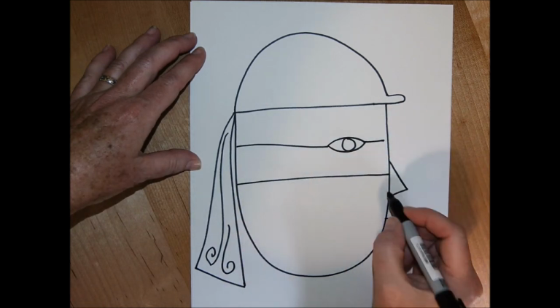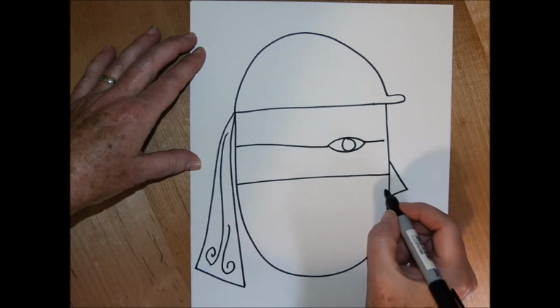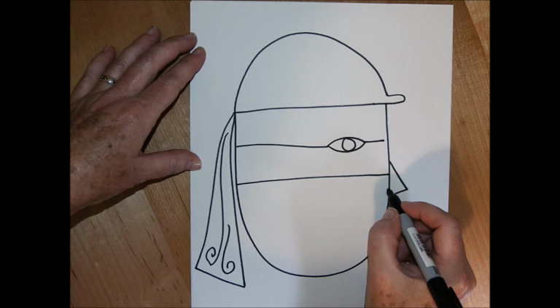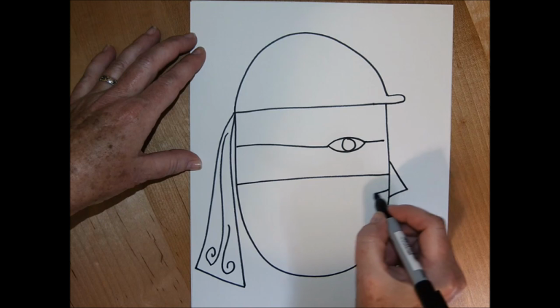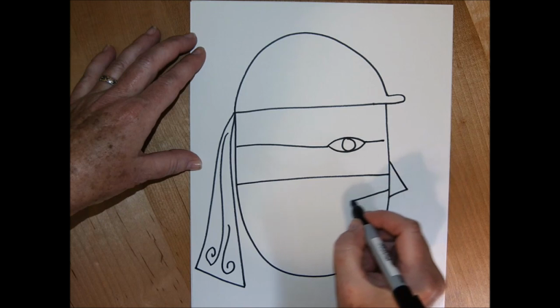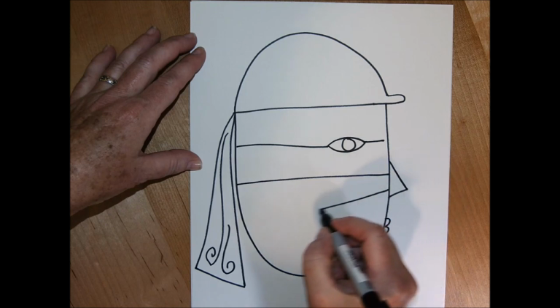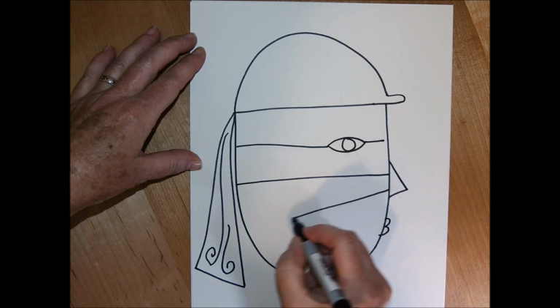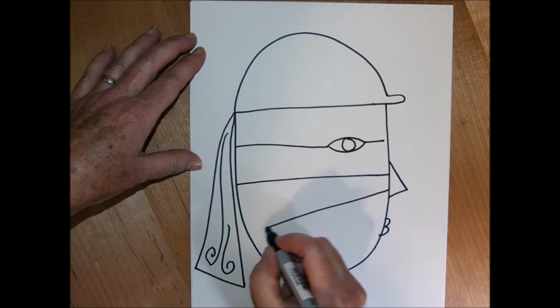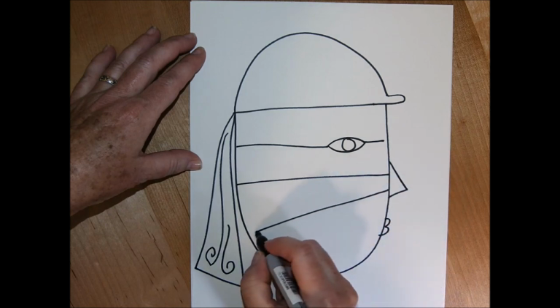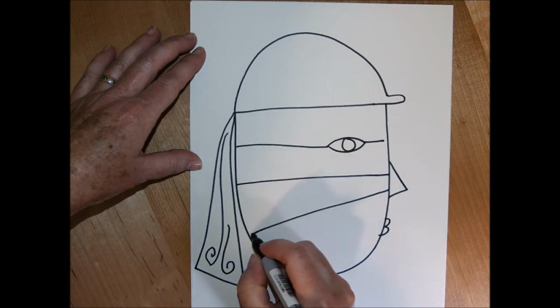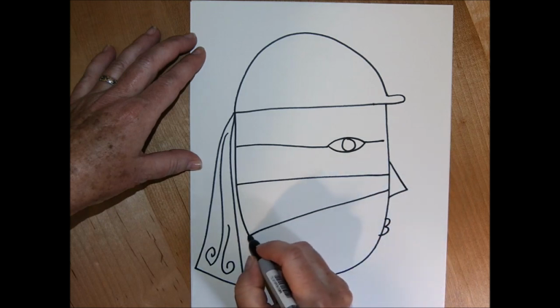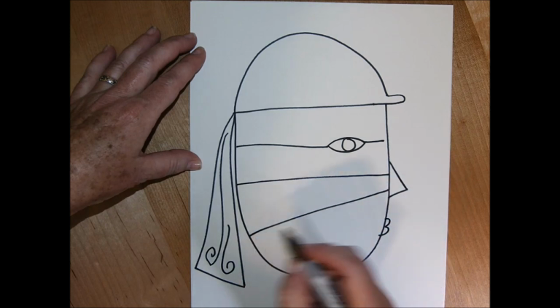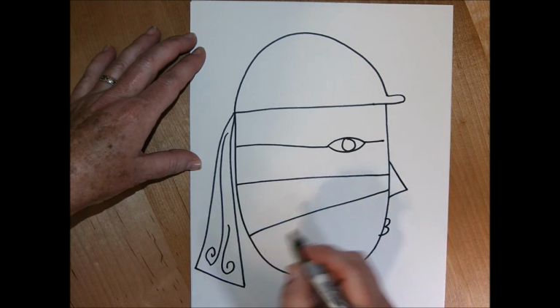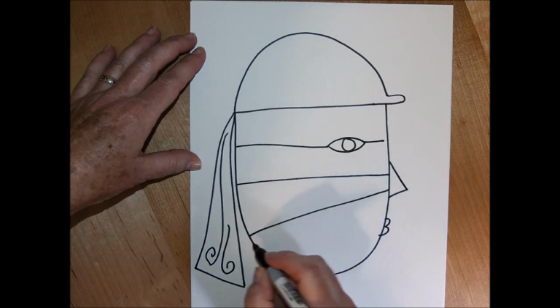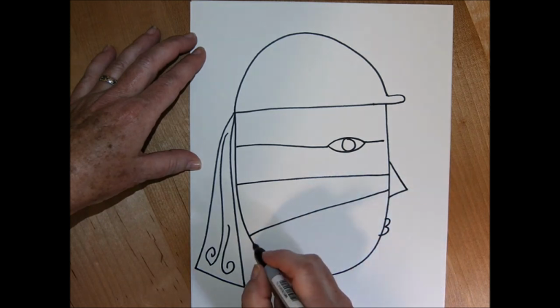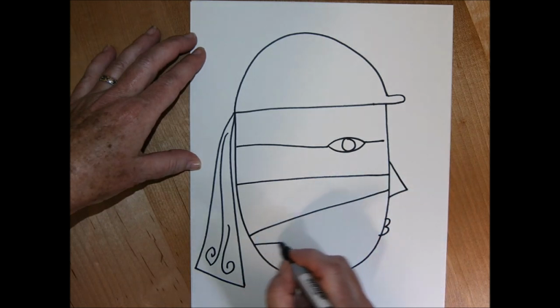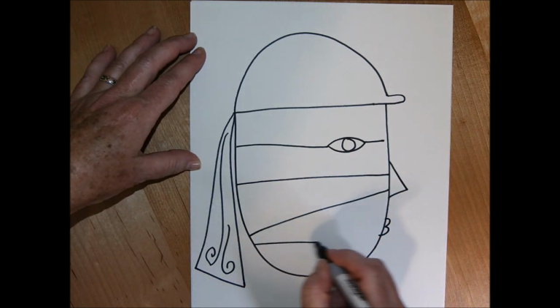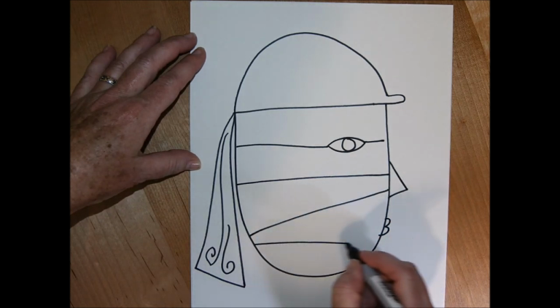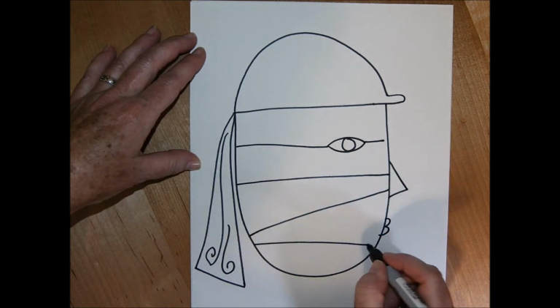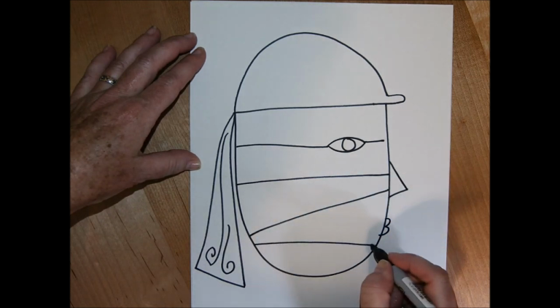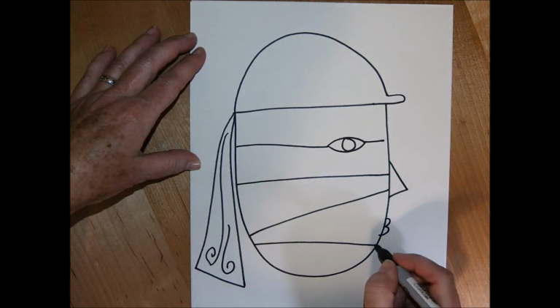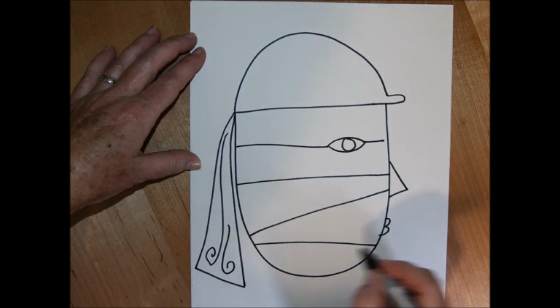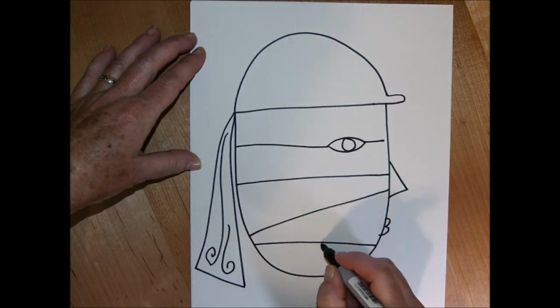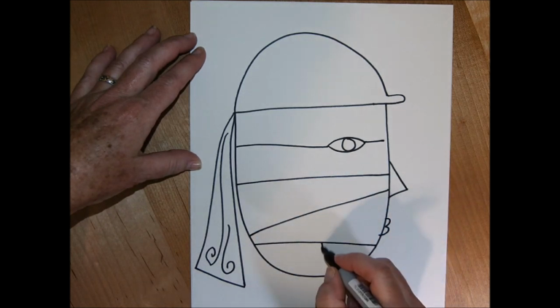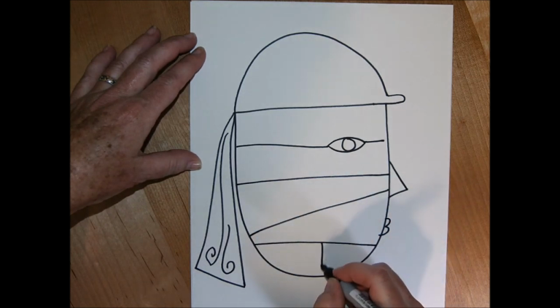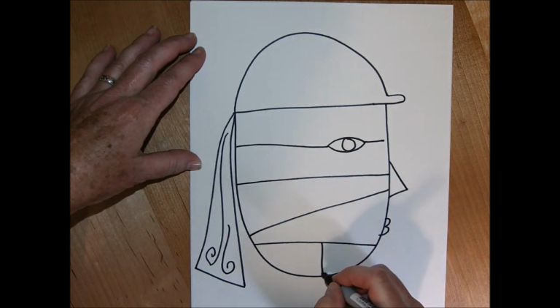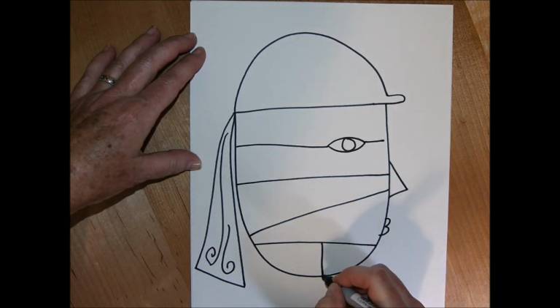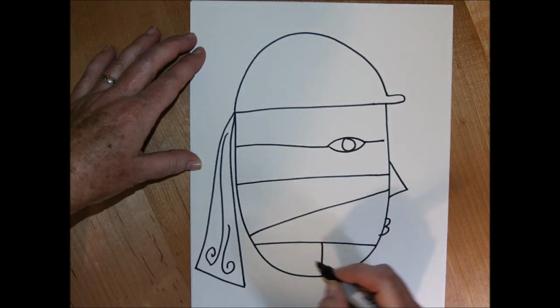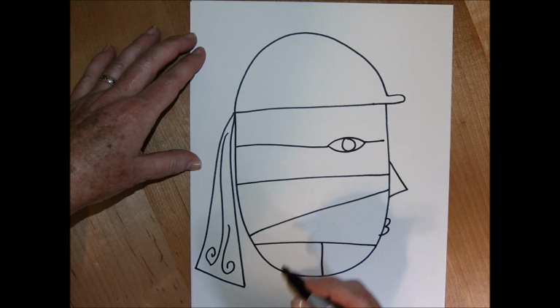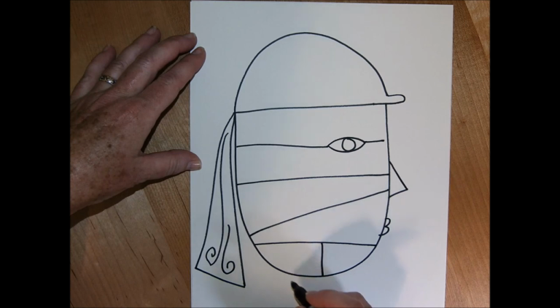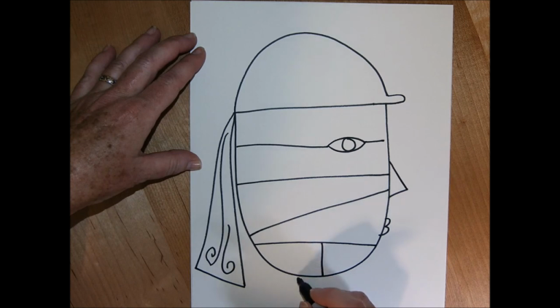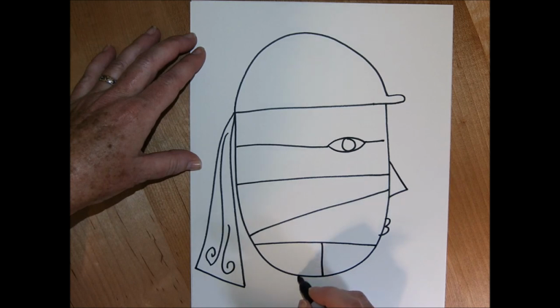You can draw along with me, or you can watch the video and come back later and draw — it's up to you.